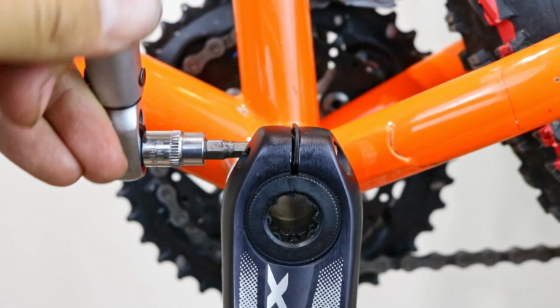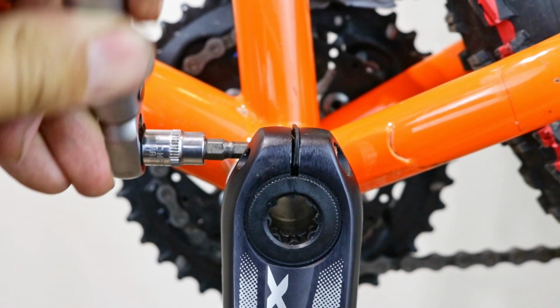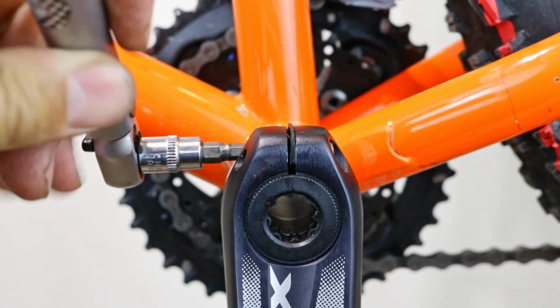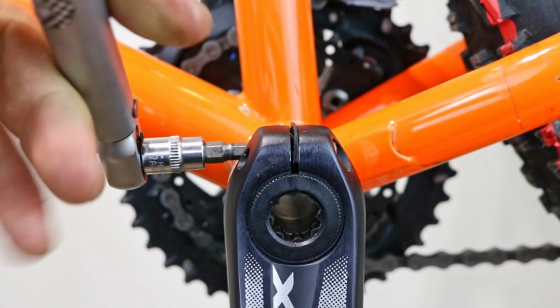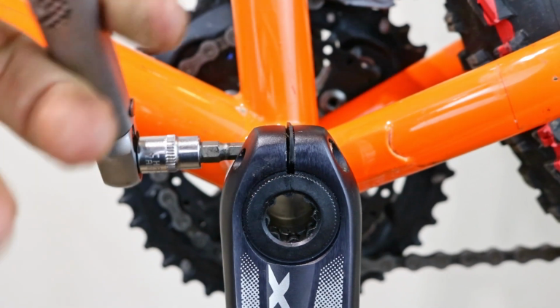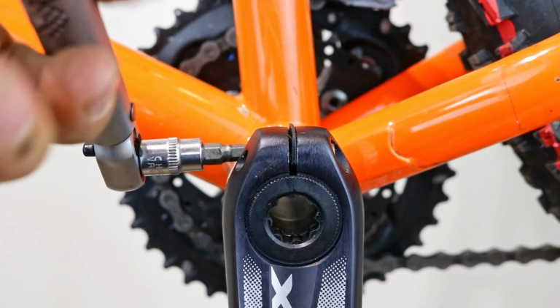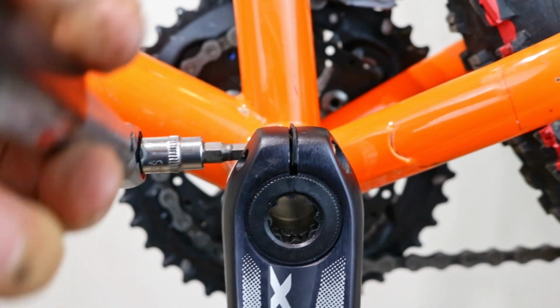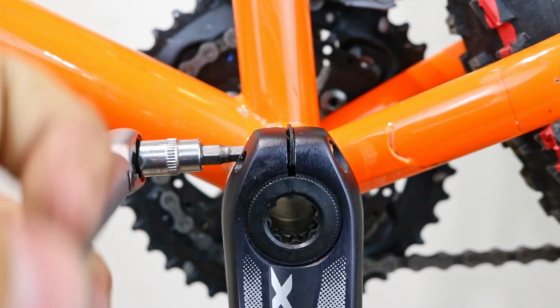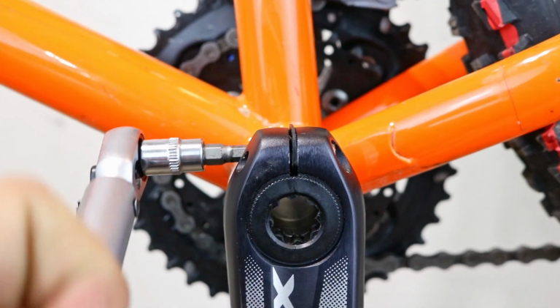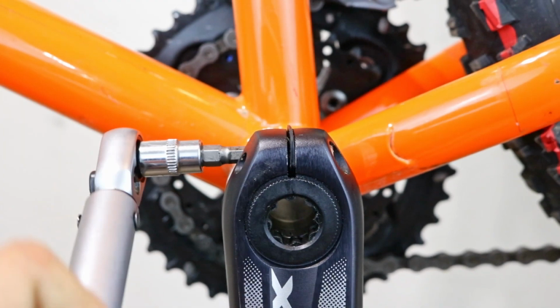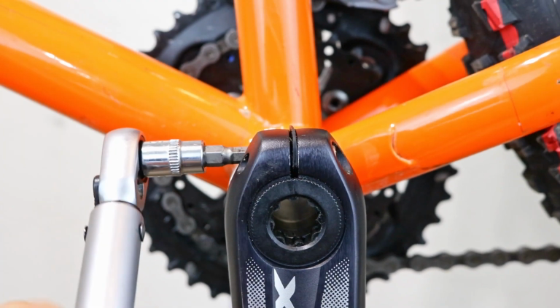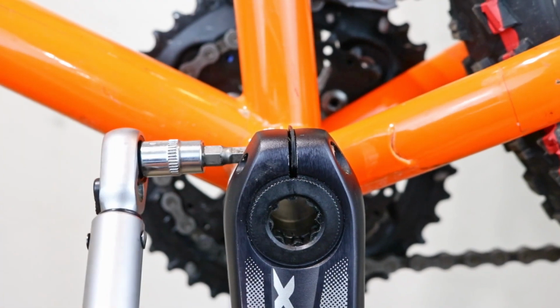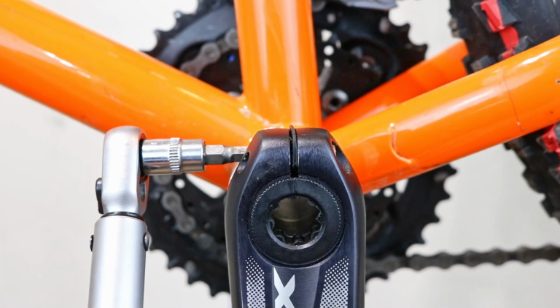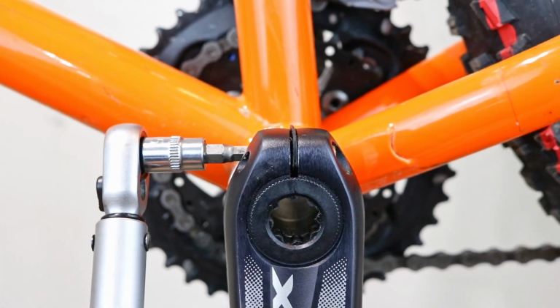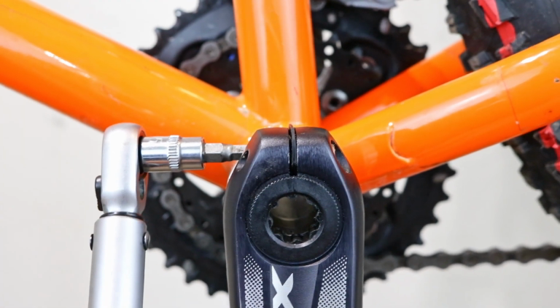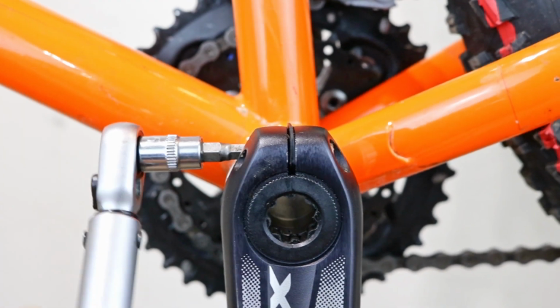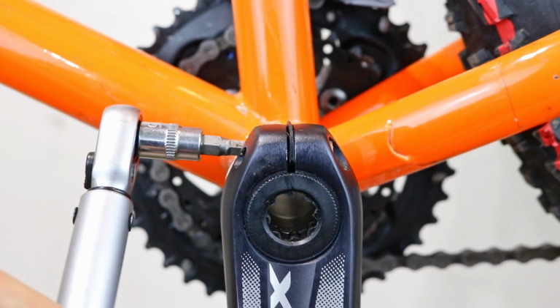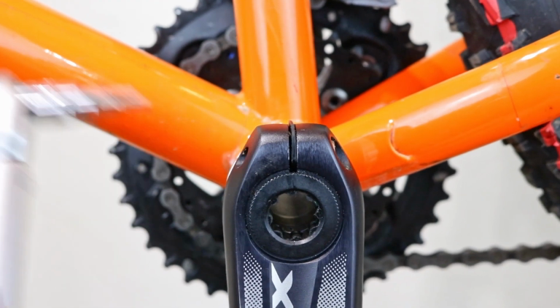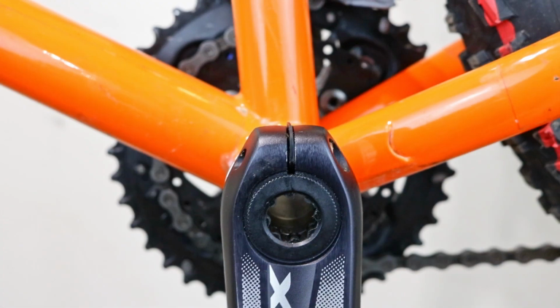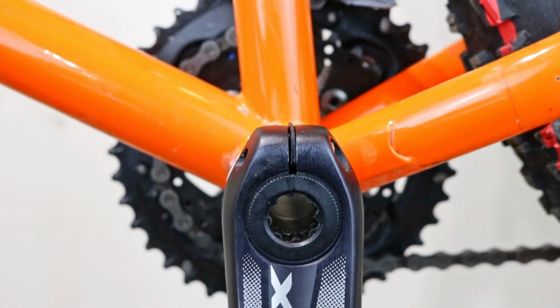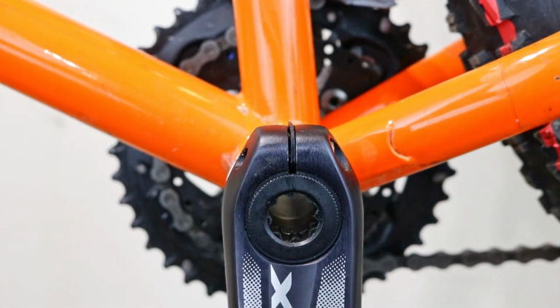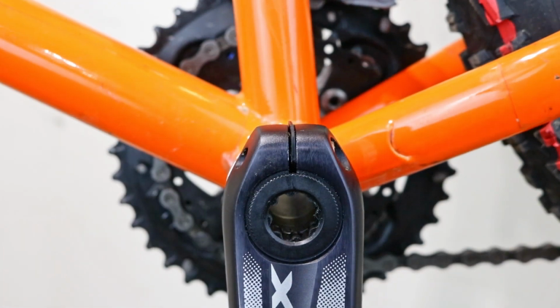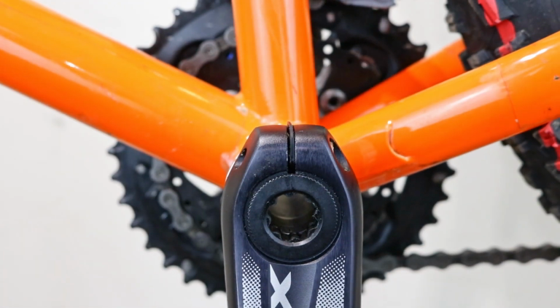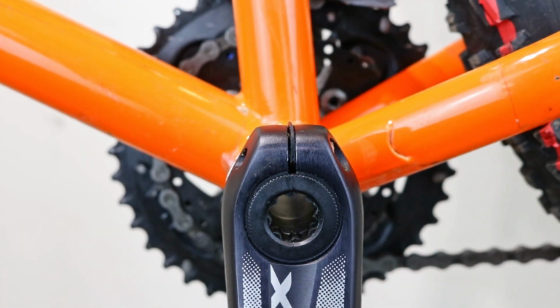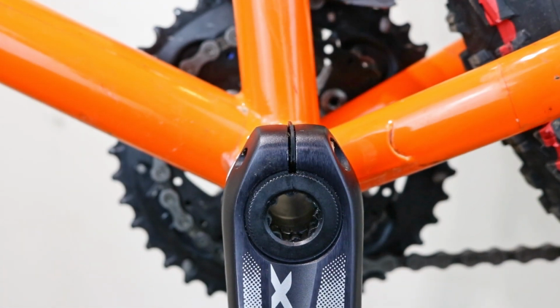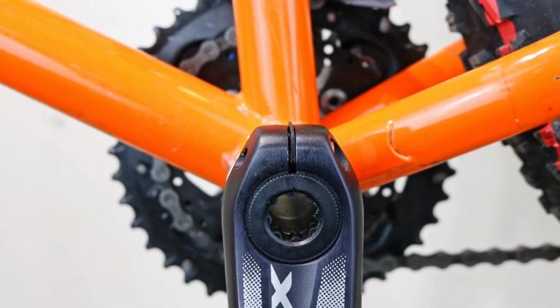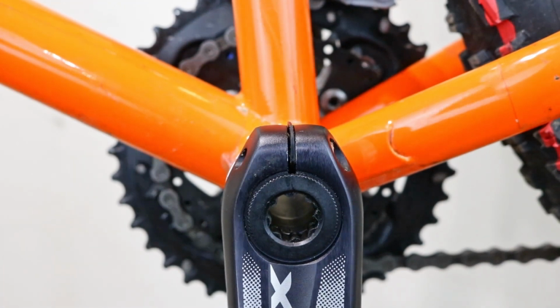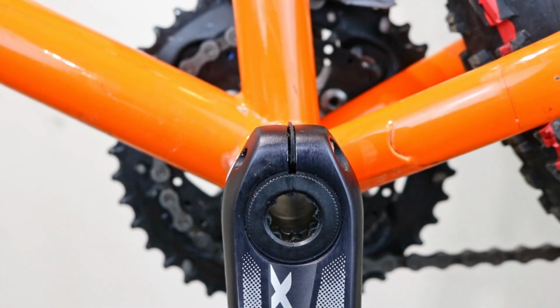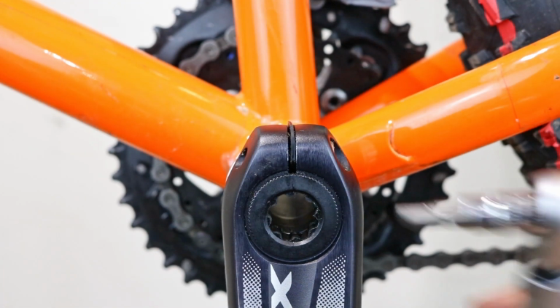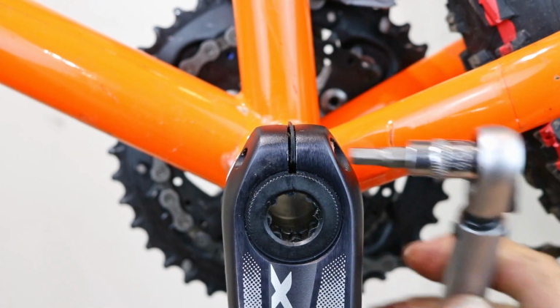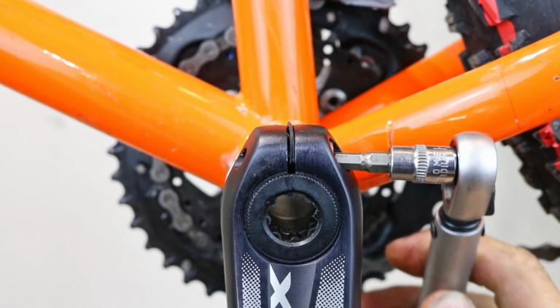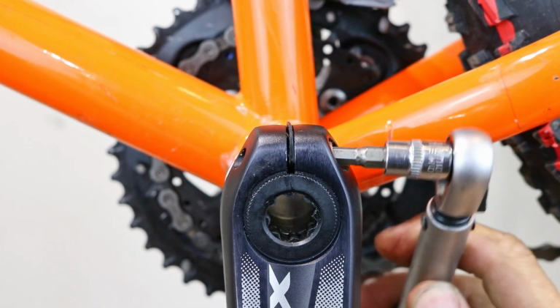And that's it! Now you should be able to easily replace the Holotech 2 bottom bracket or its bearings!